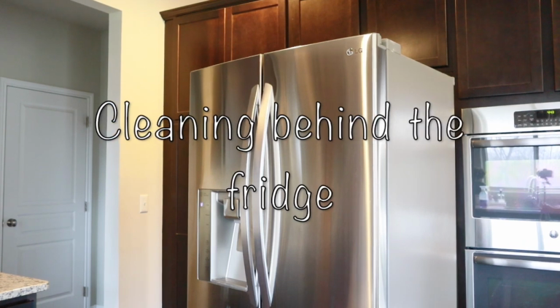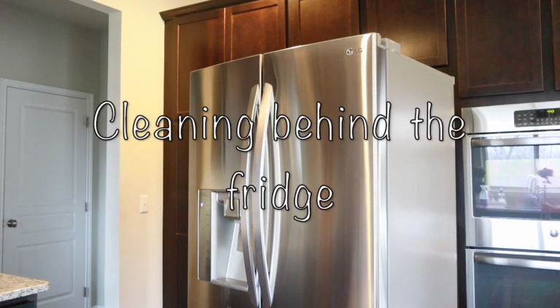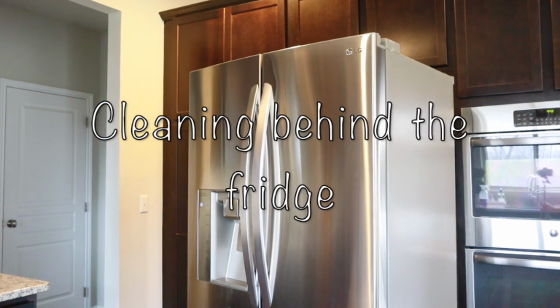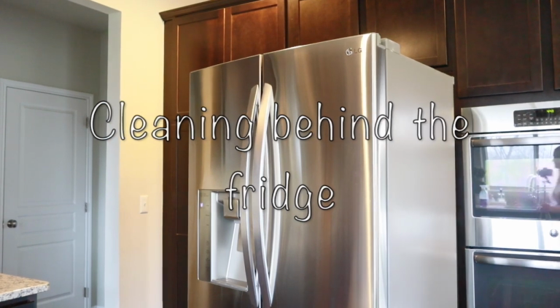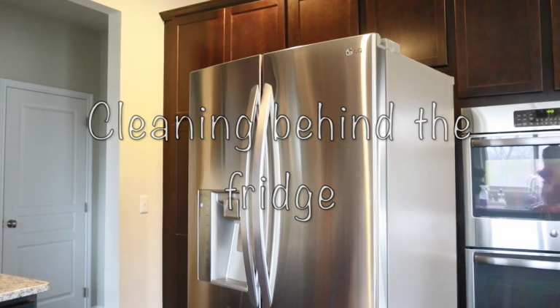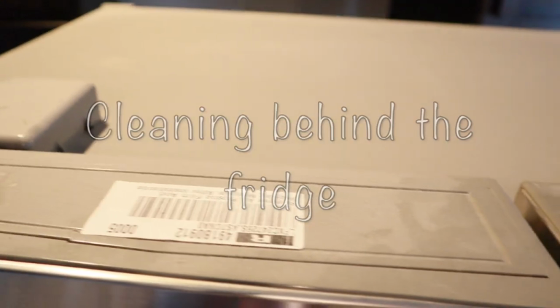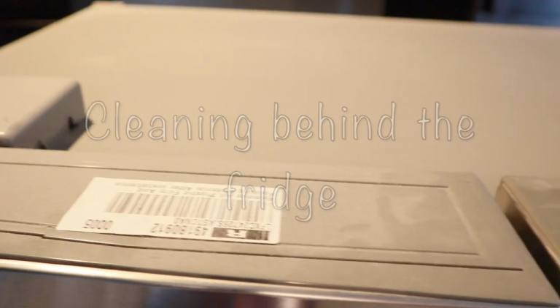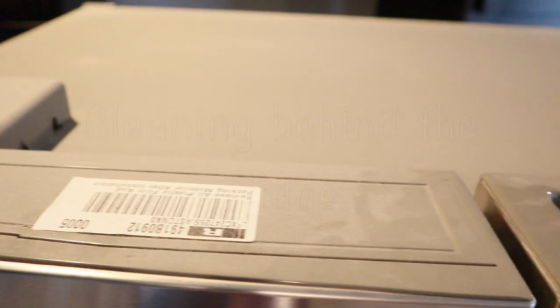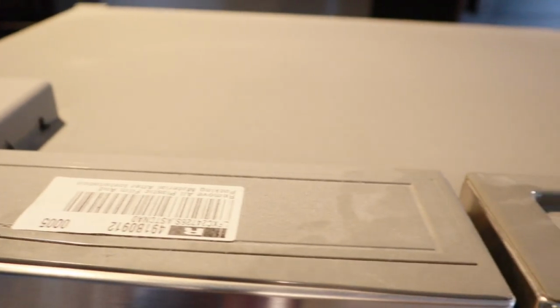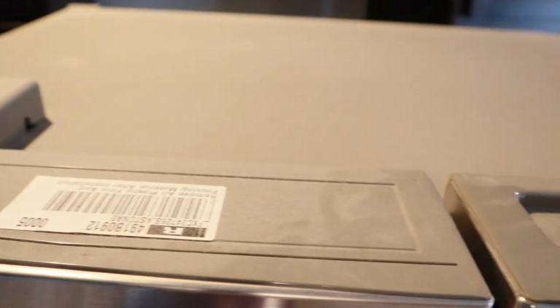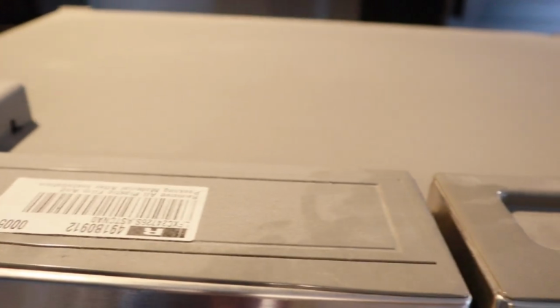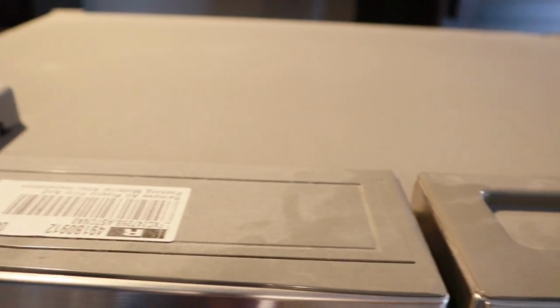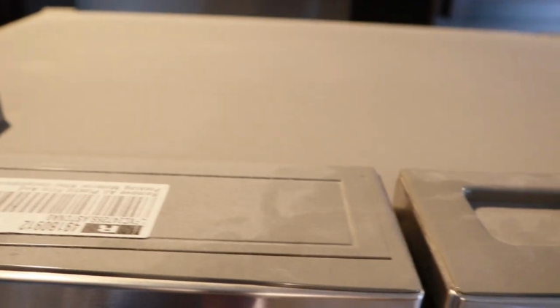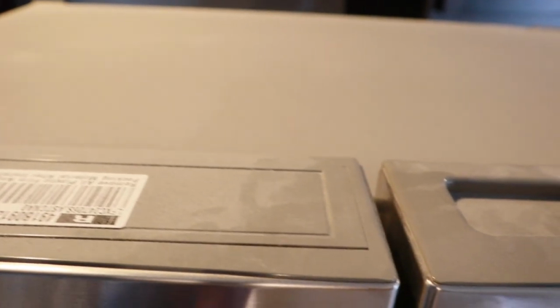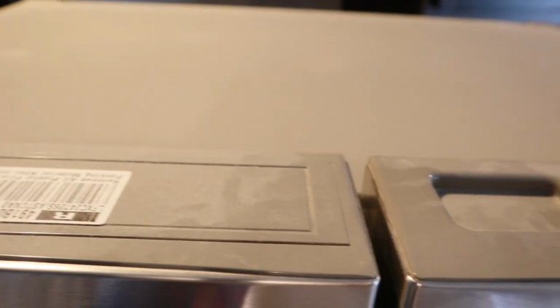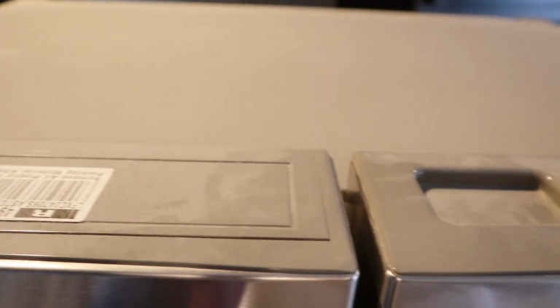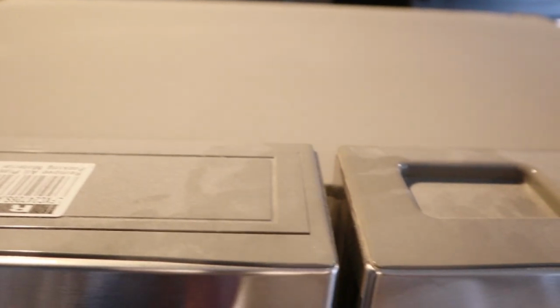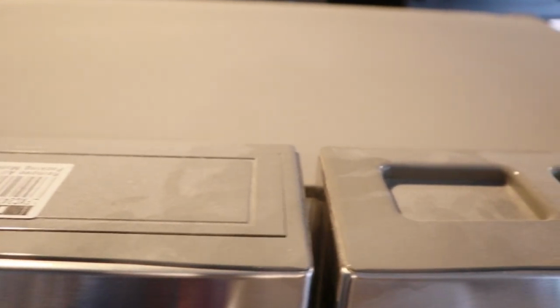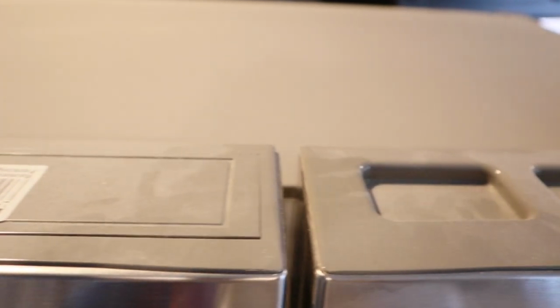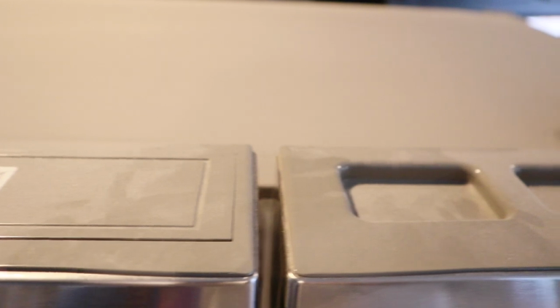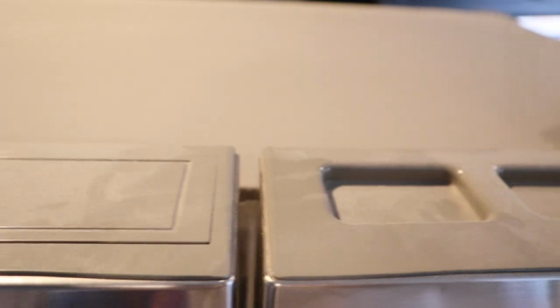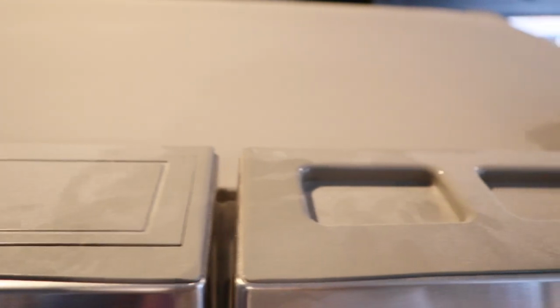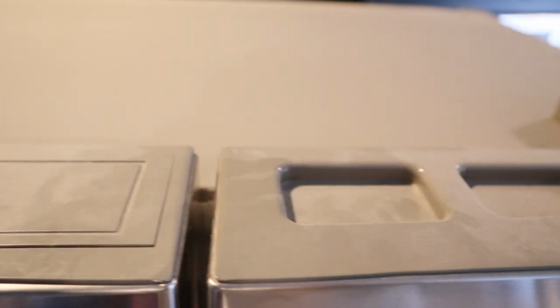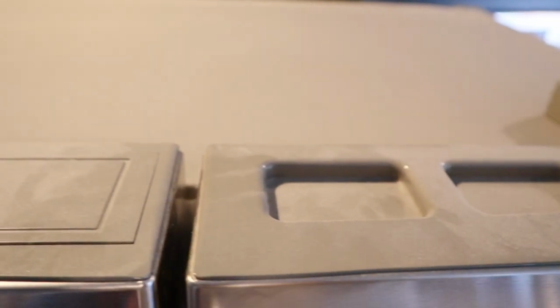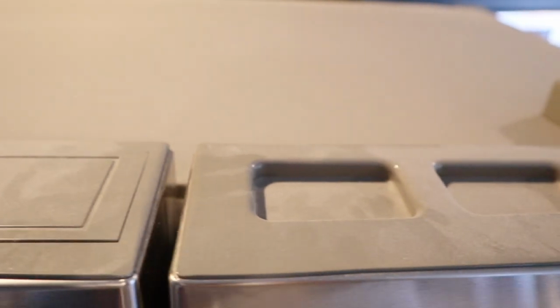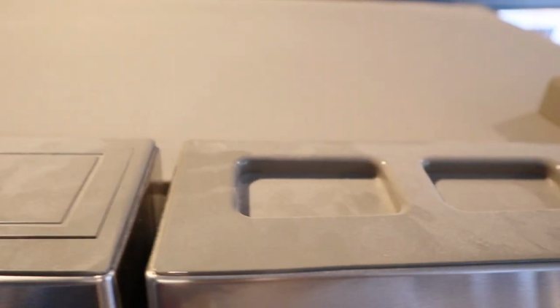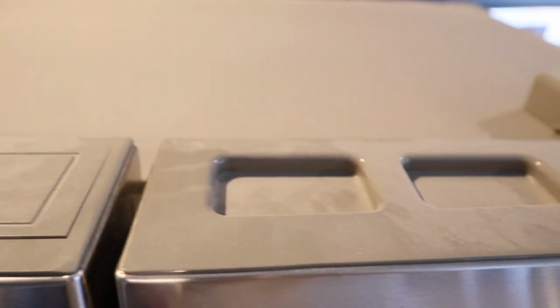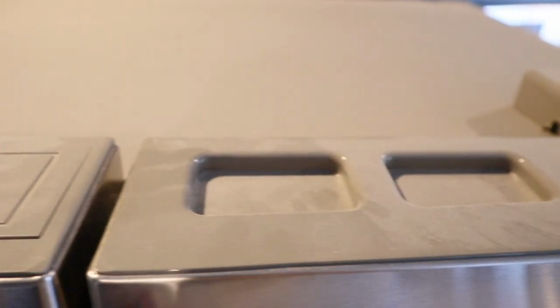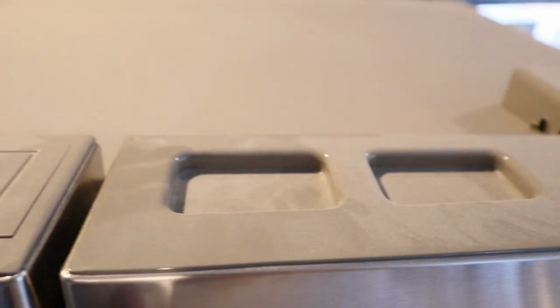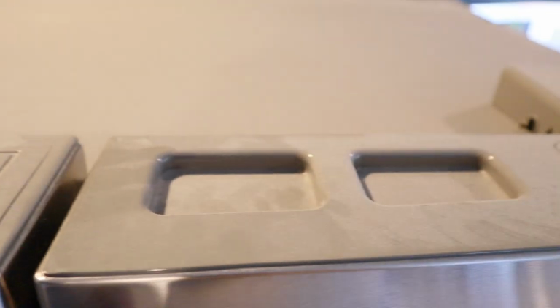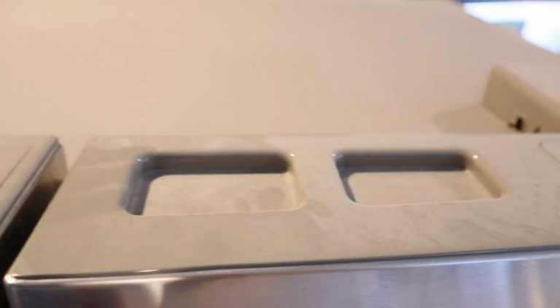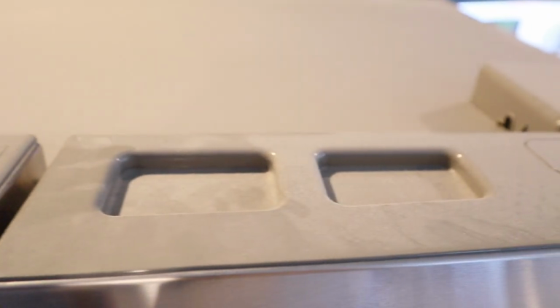Just be aware of the finish on your cabinet — you might want to test the cleaning solution on your cabinet first.